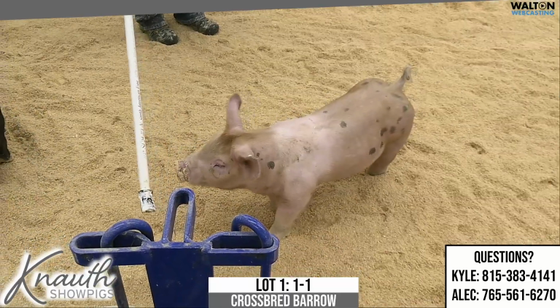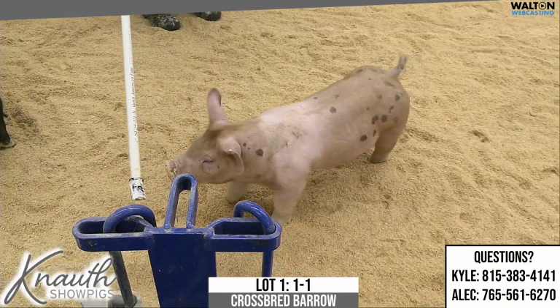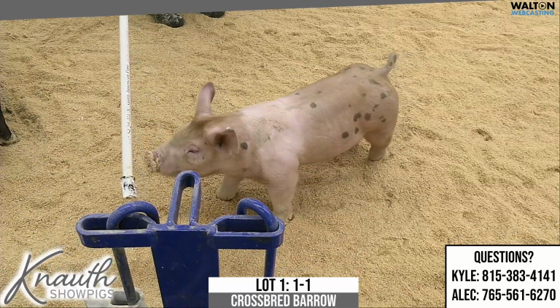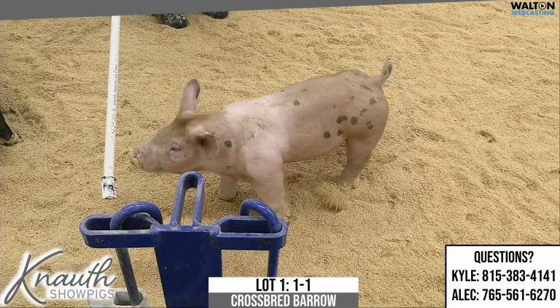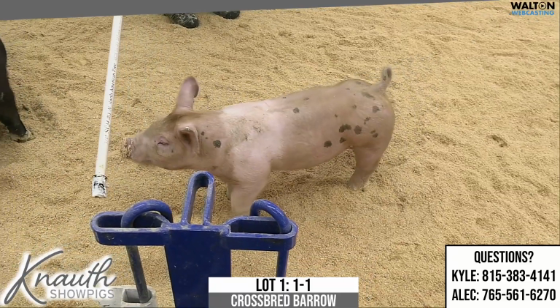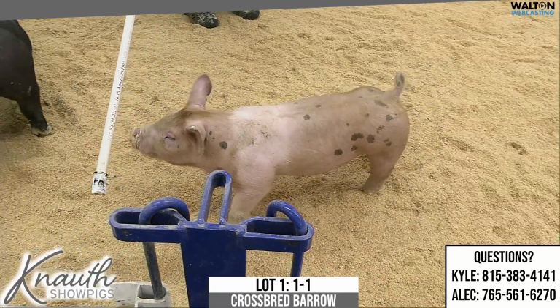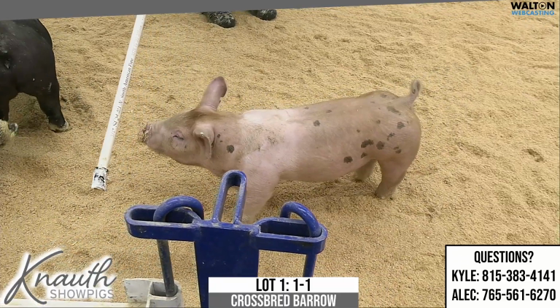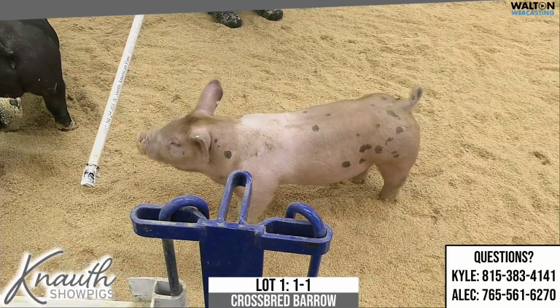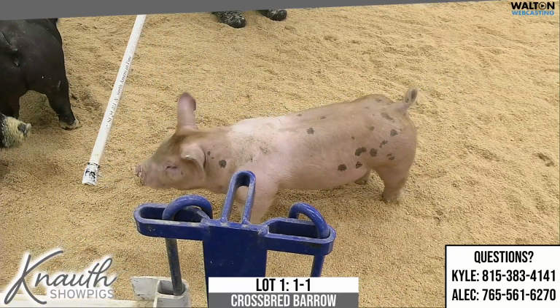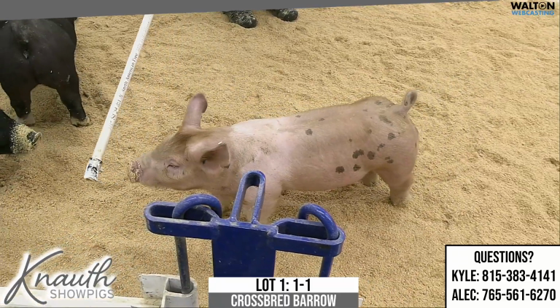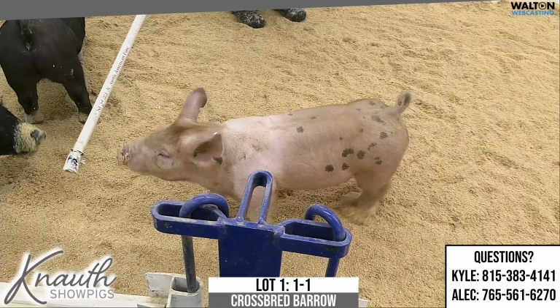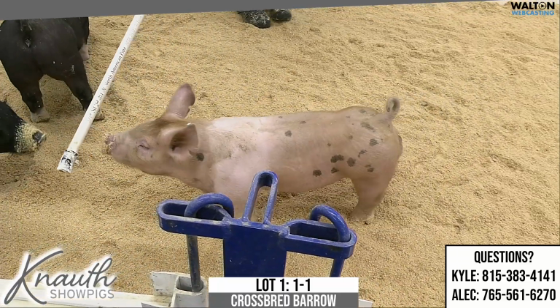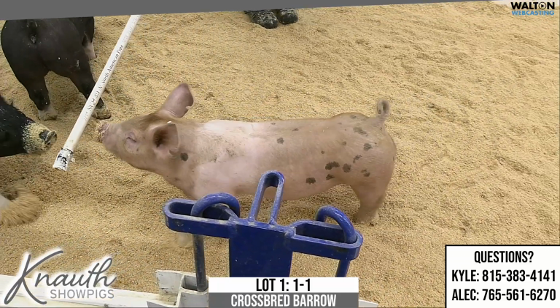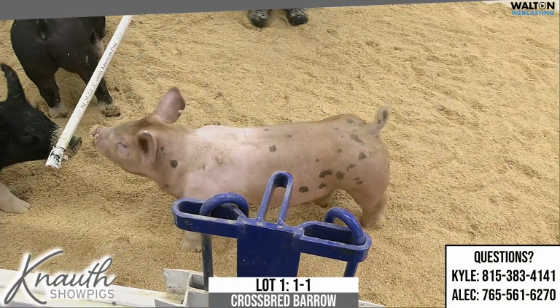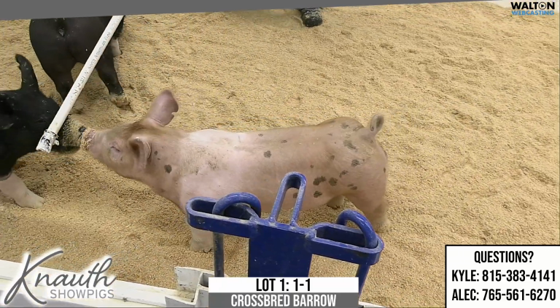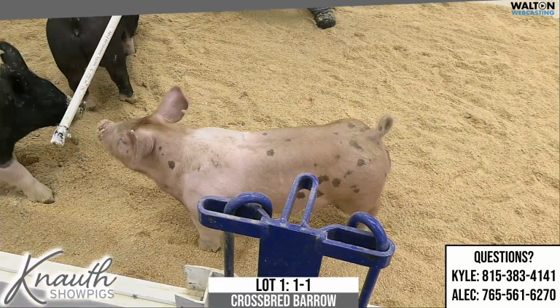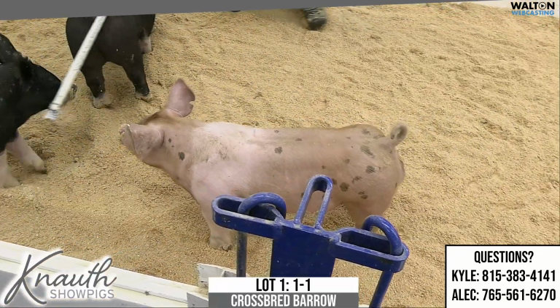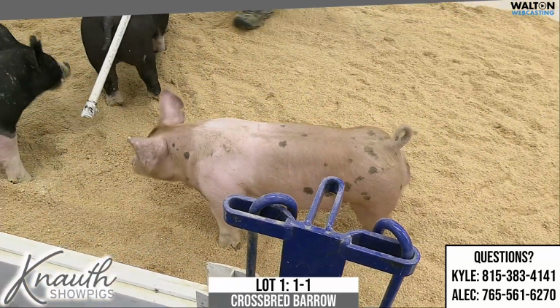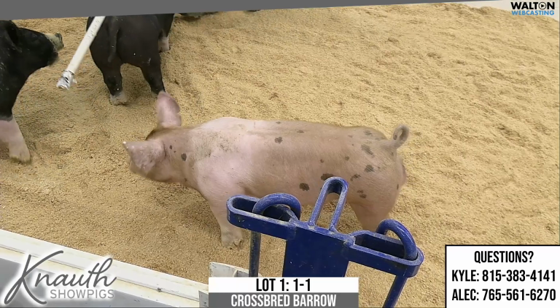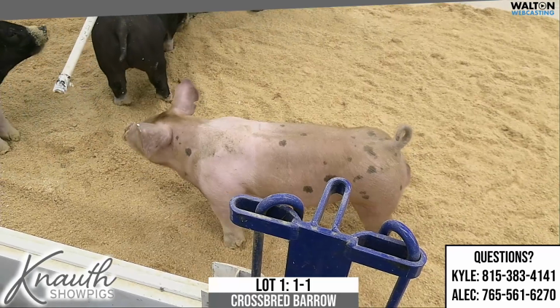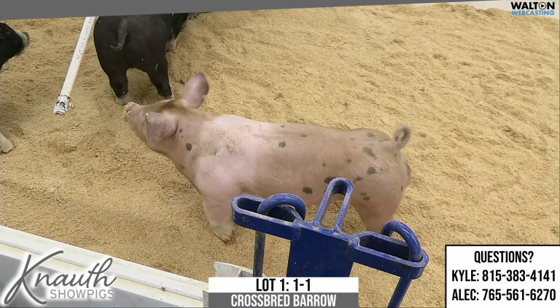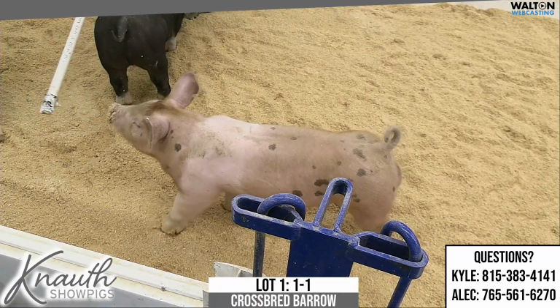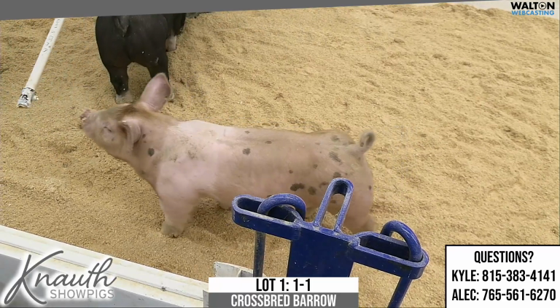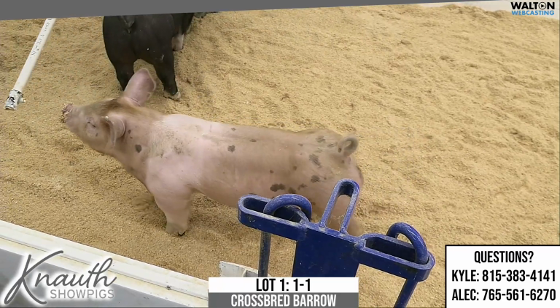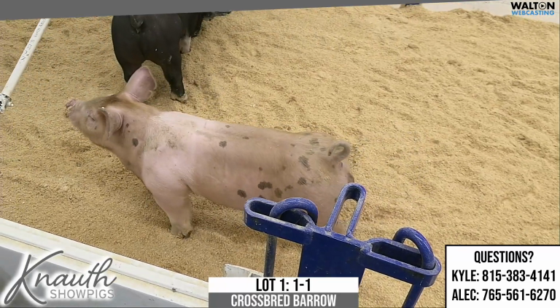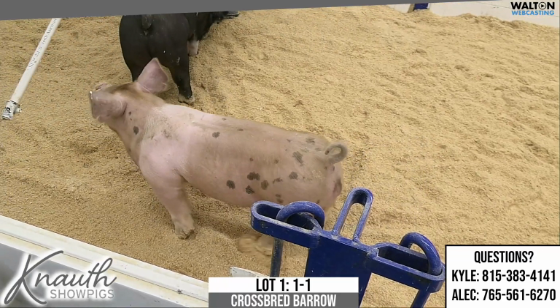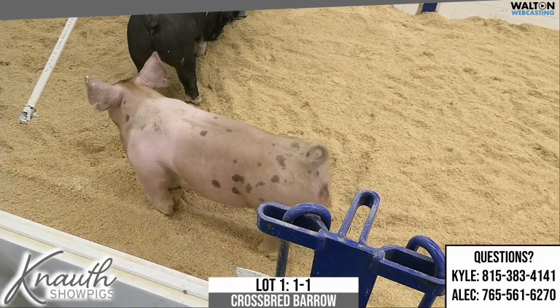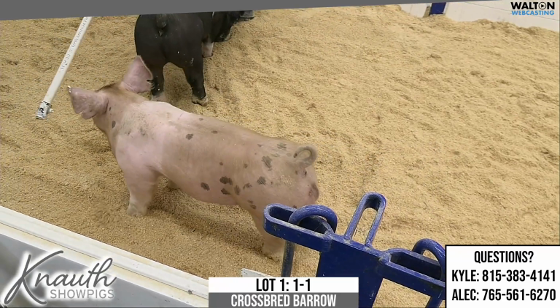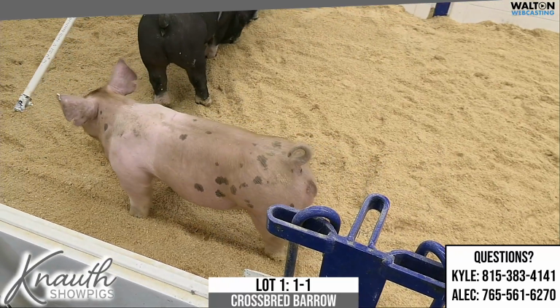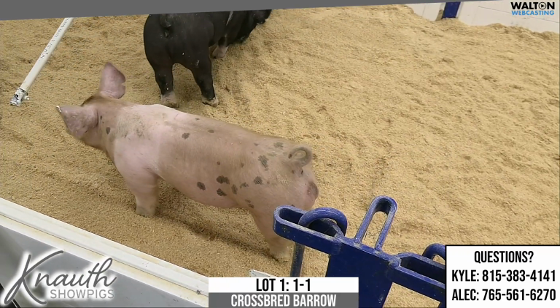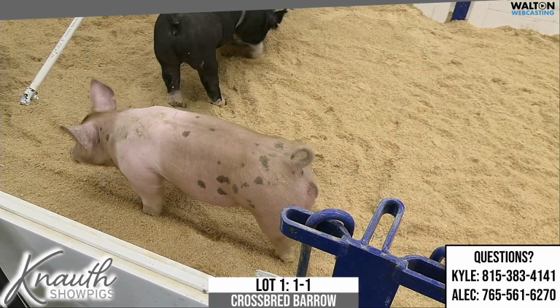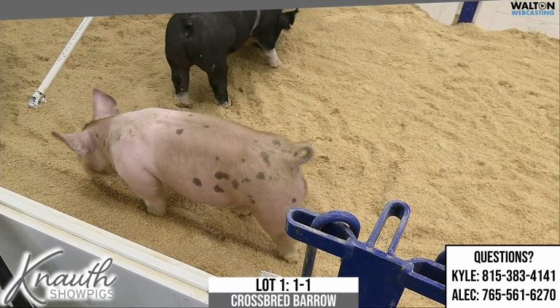There will be five Landrace representatives and the rest will be crosses. Here's Clay taking away with the first lot.